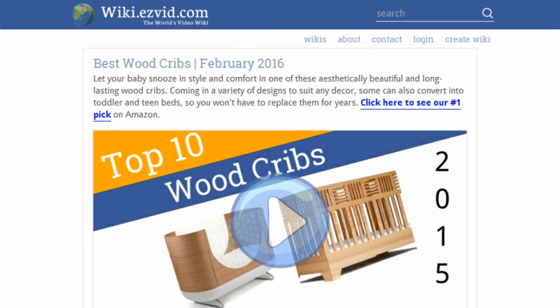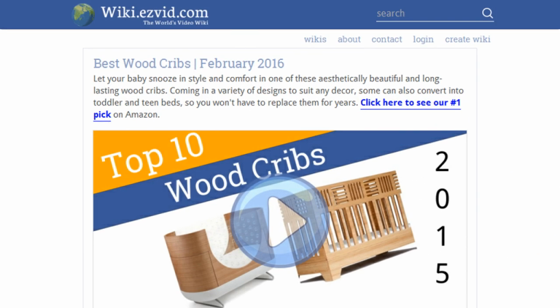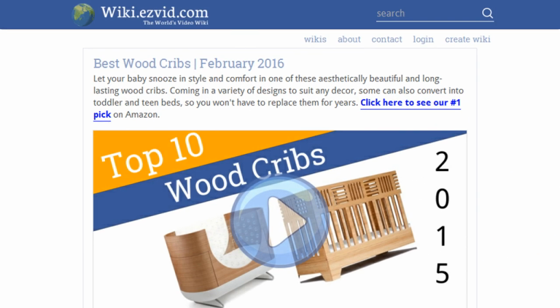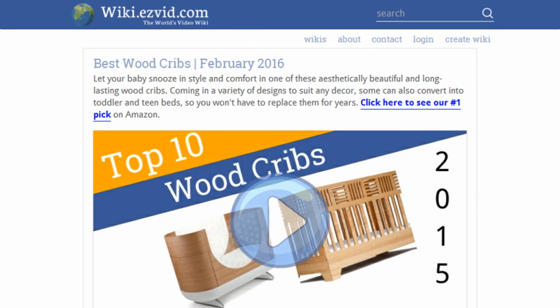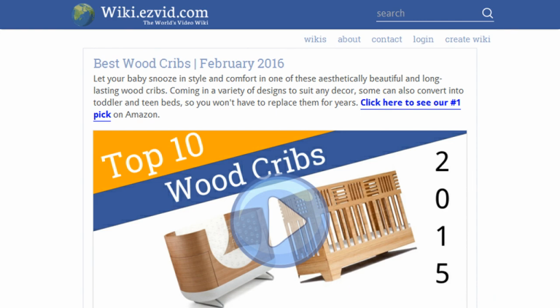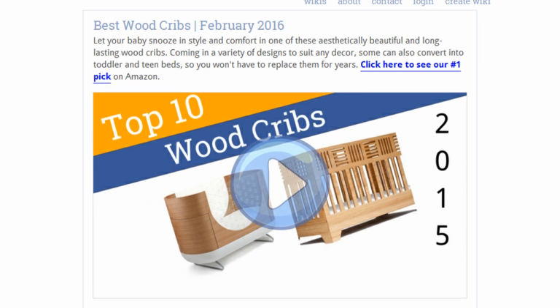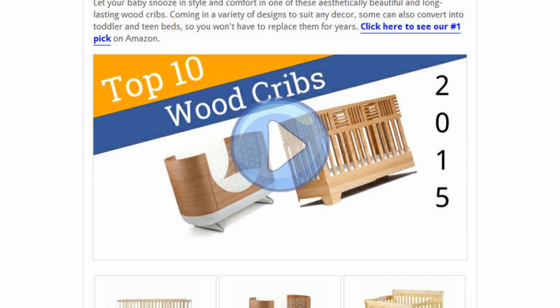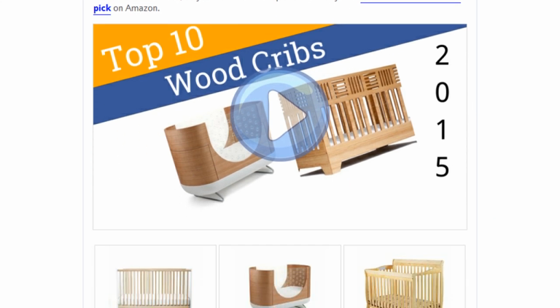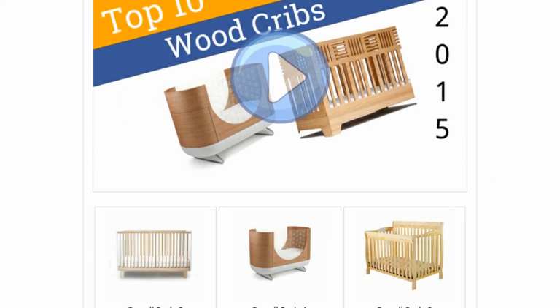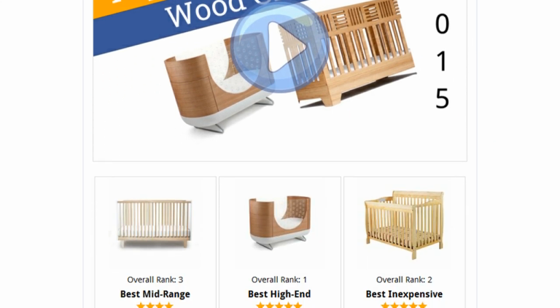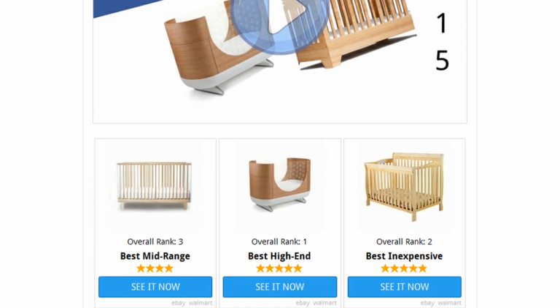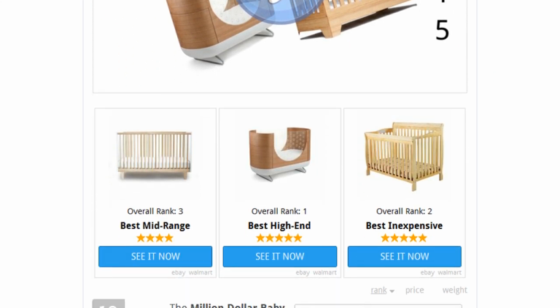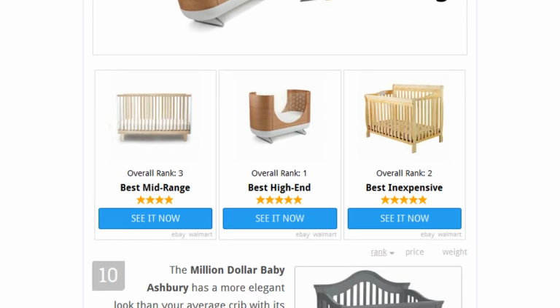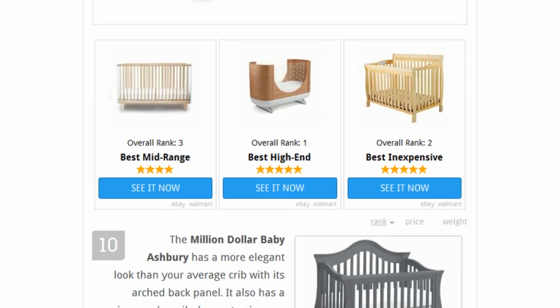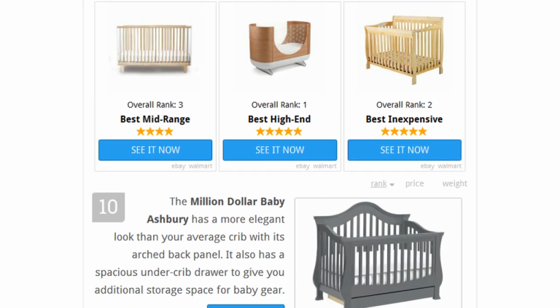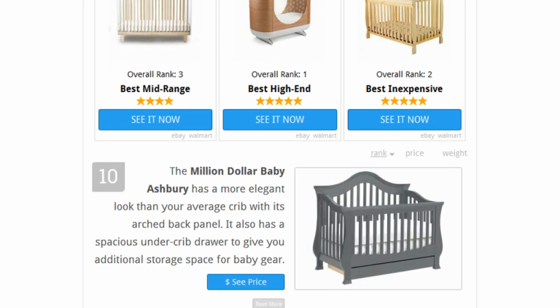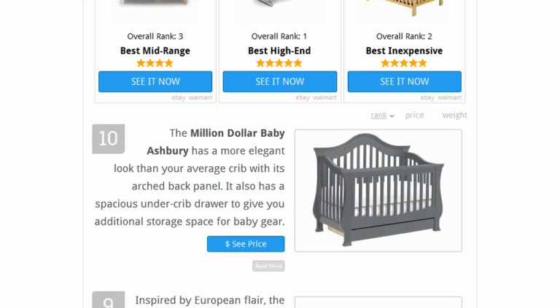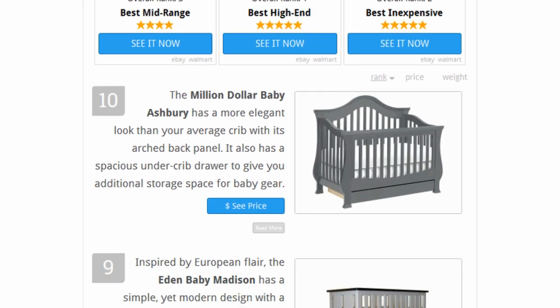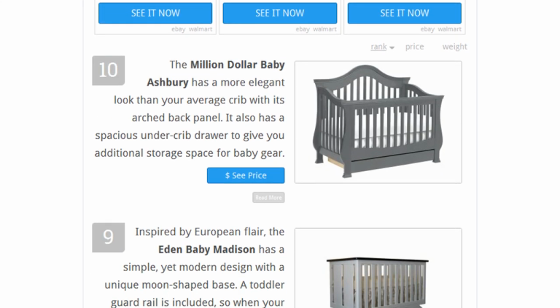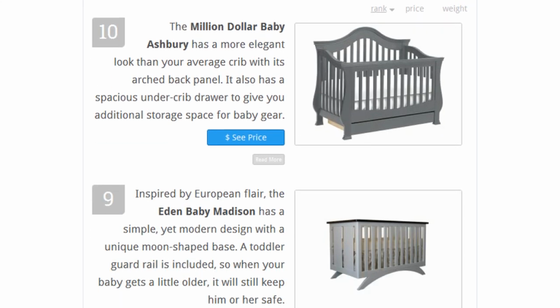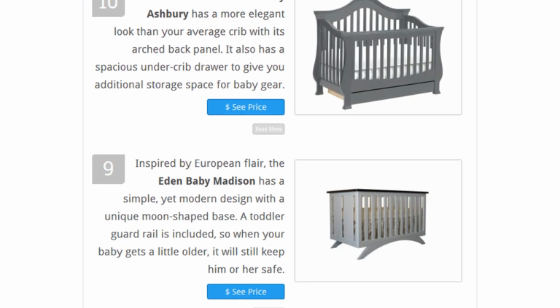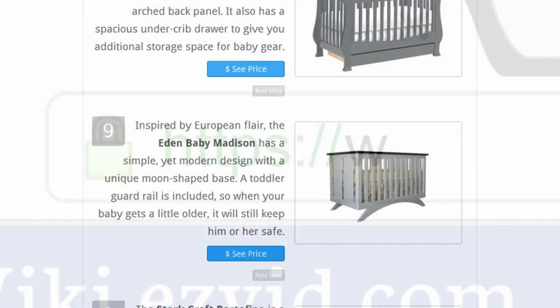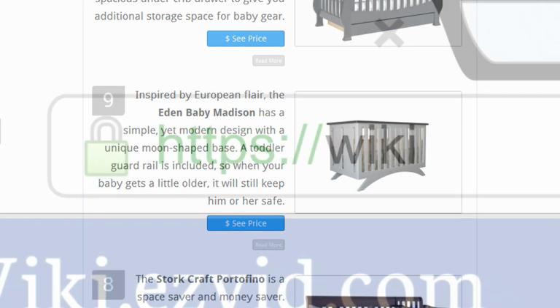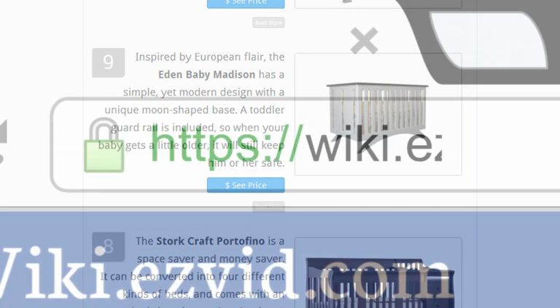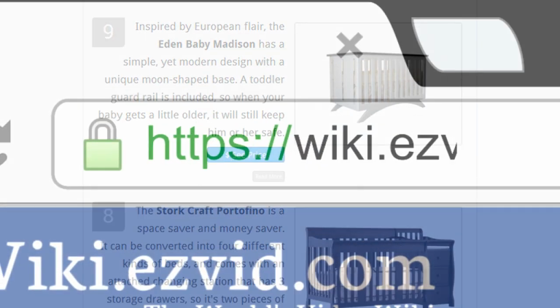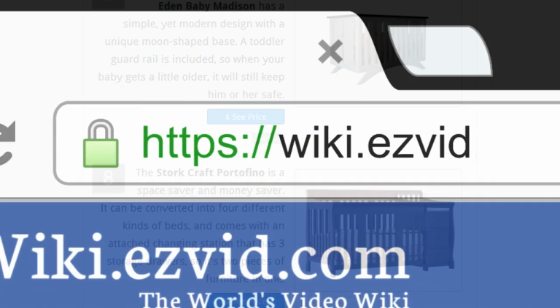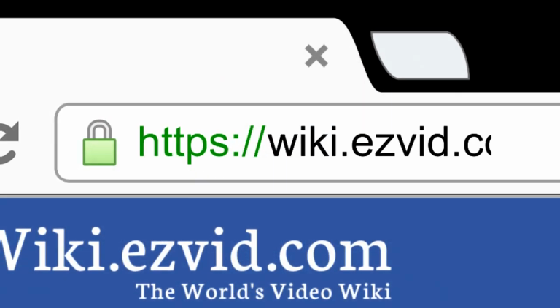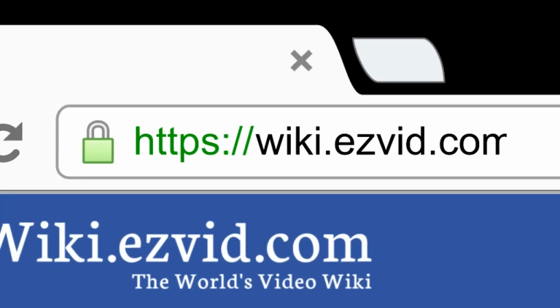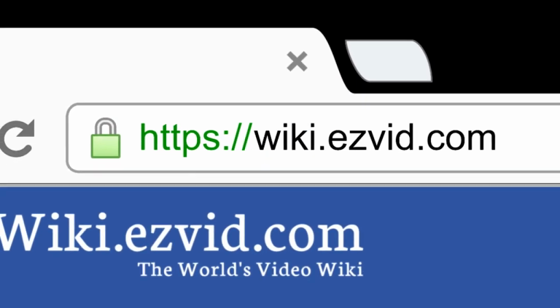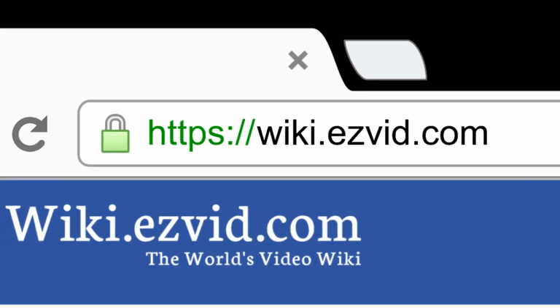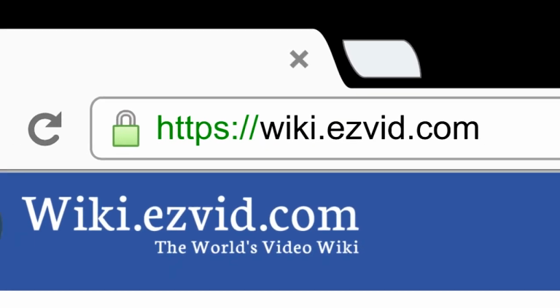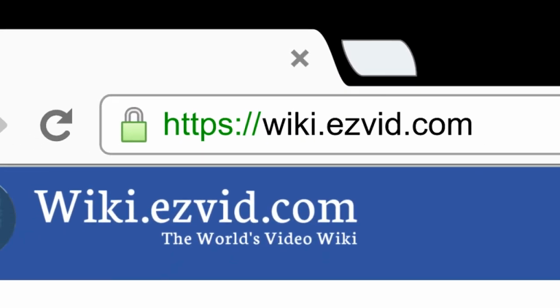To see all this stuff, go to wiki.easyvid.com and search for Wood Cribs or click beneath this video.